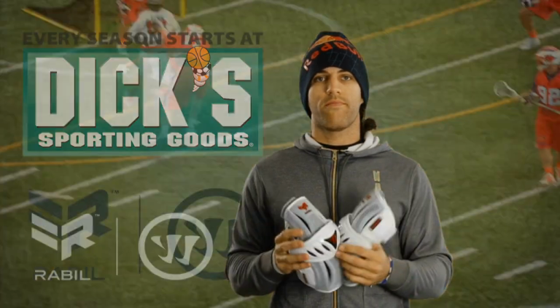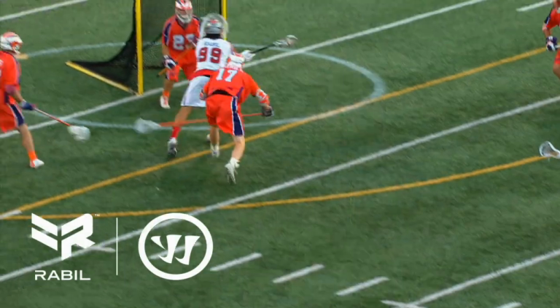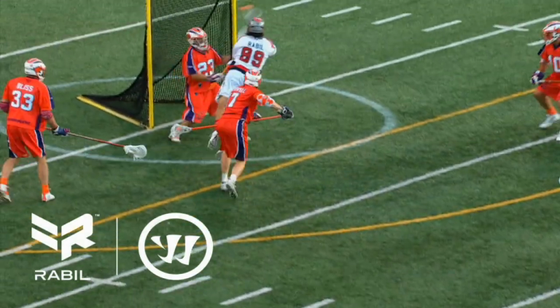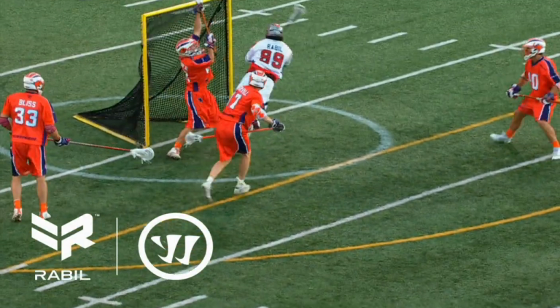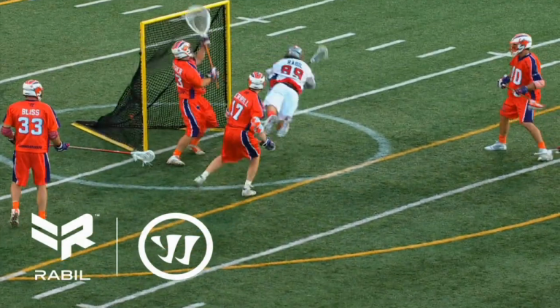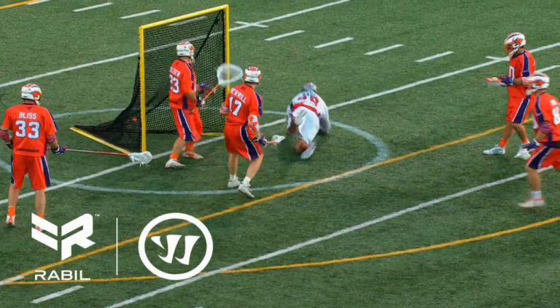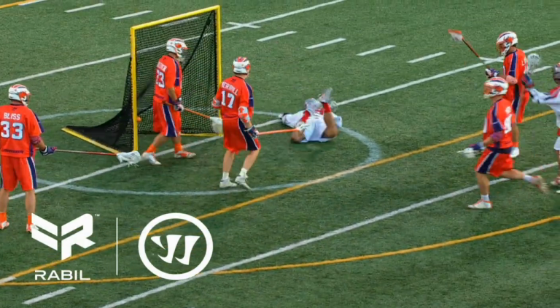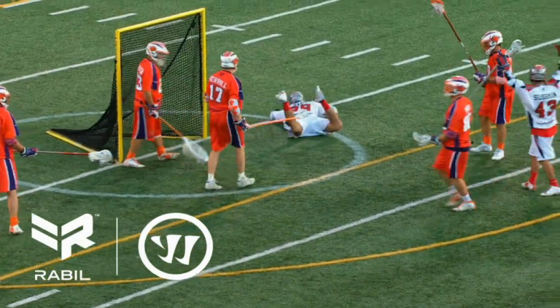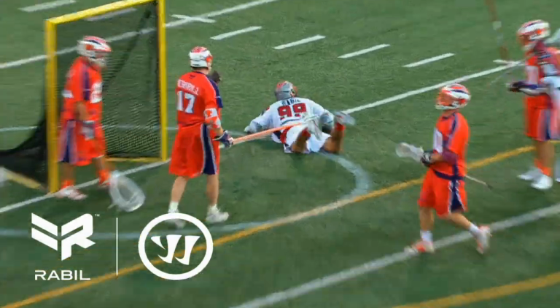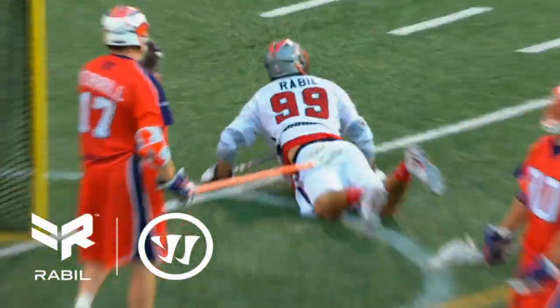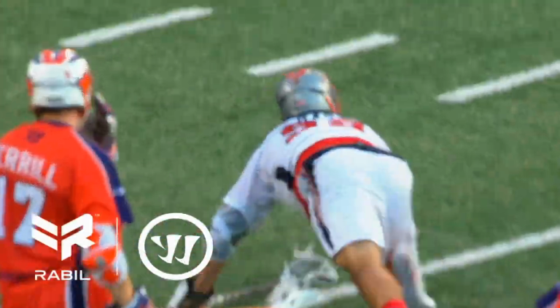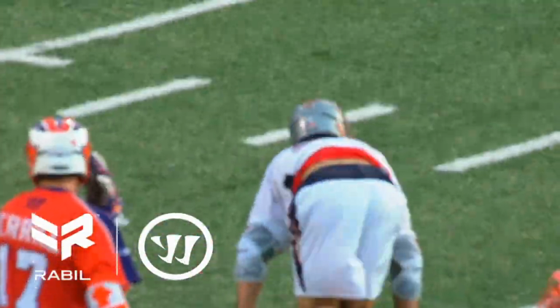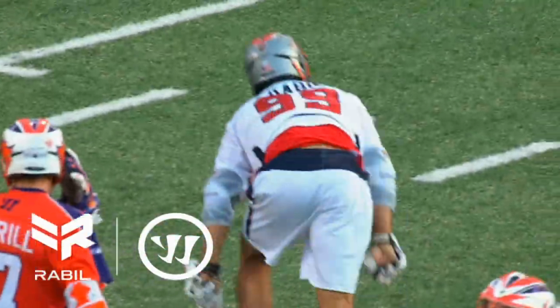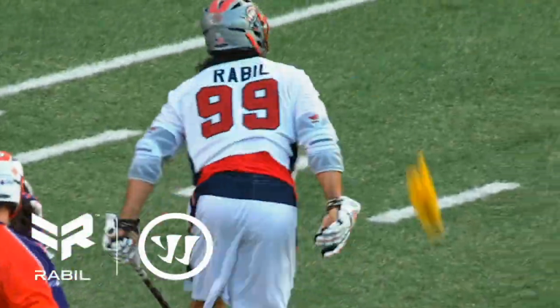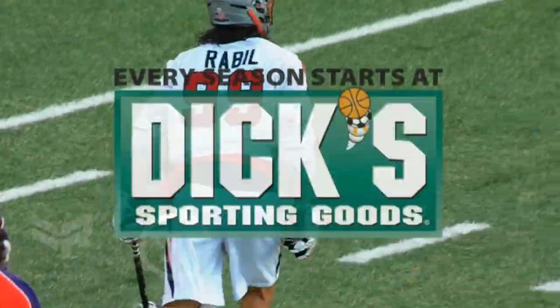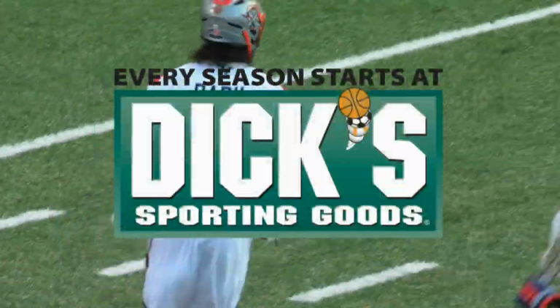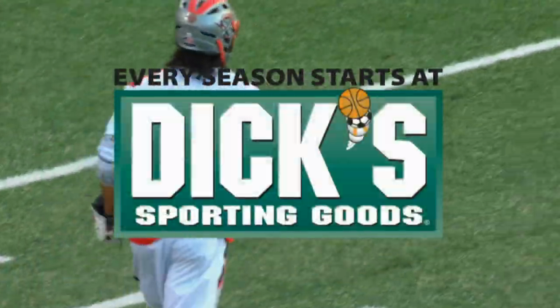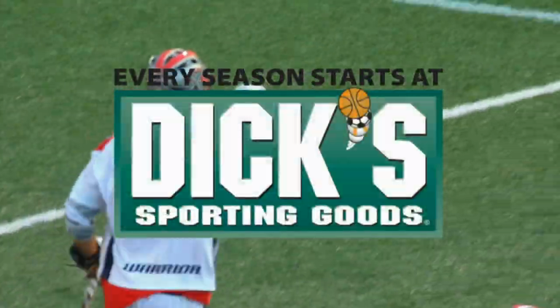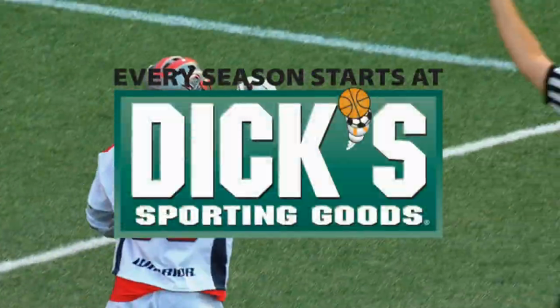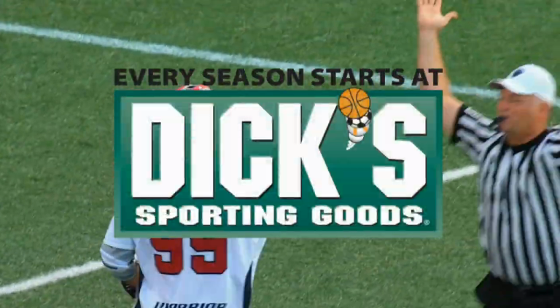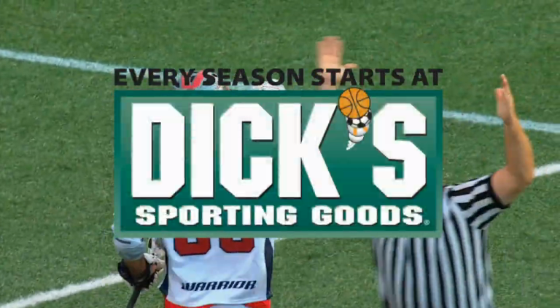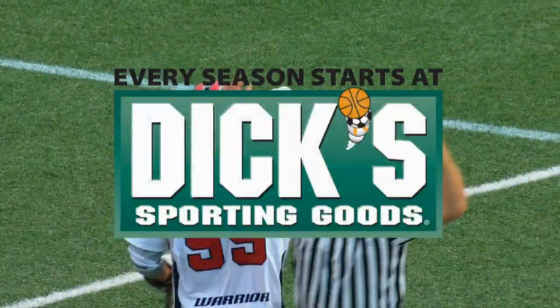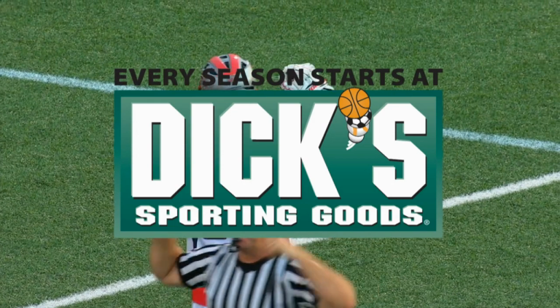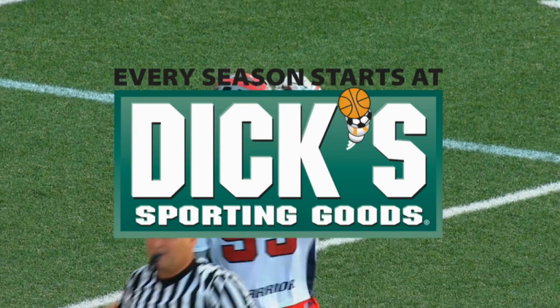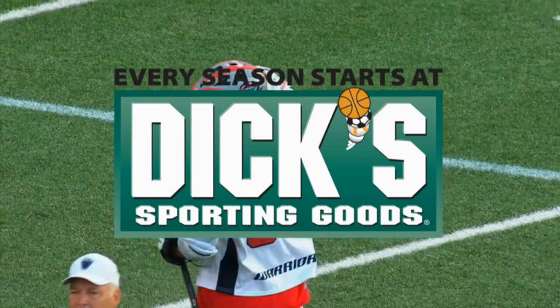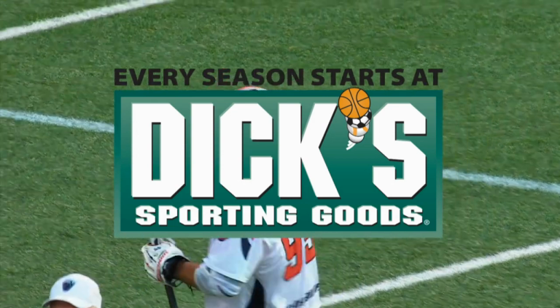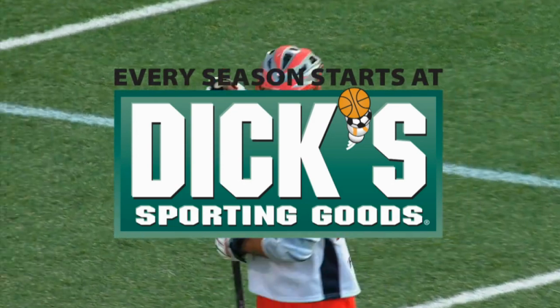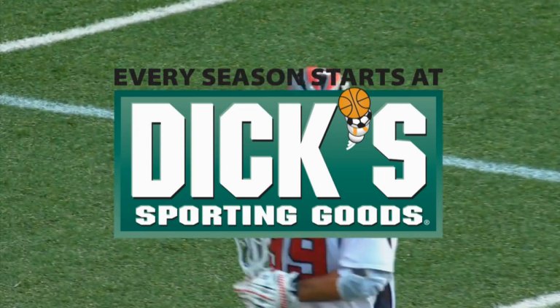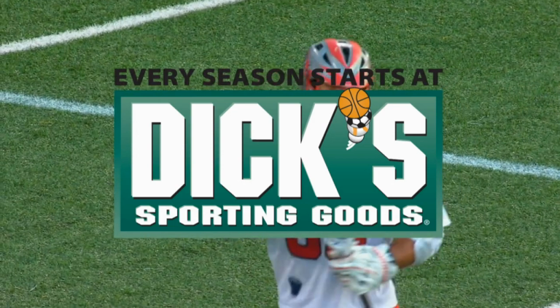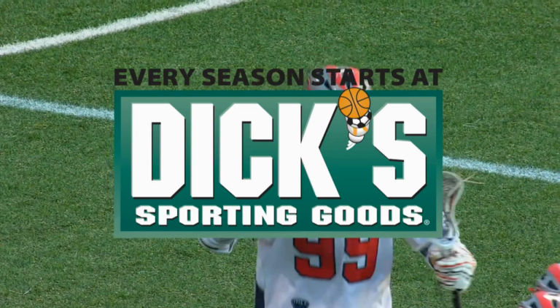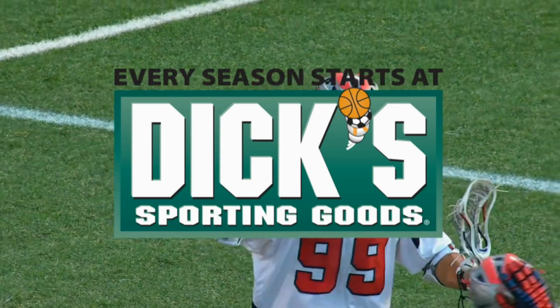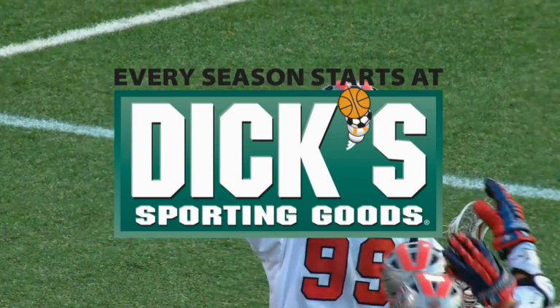Rabel moves, head rush, score! What a diving effort by Rabel on the goal!